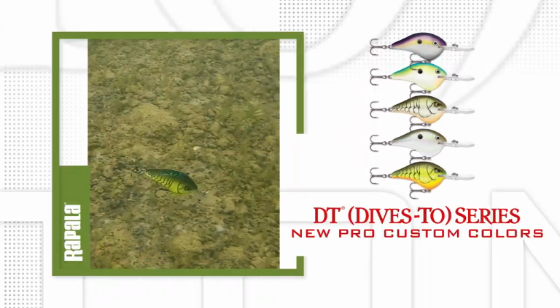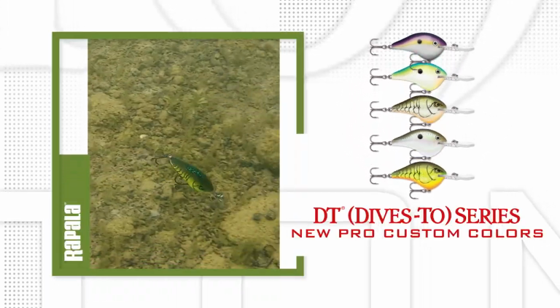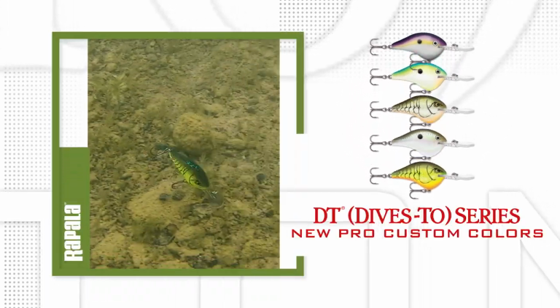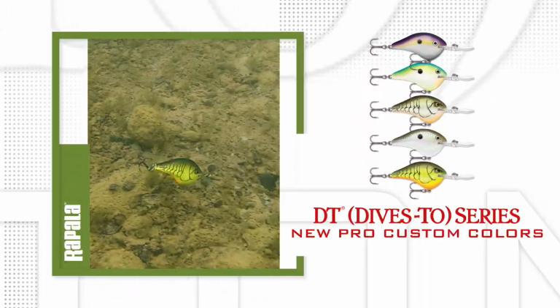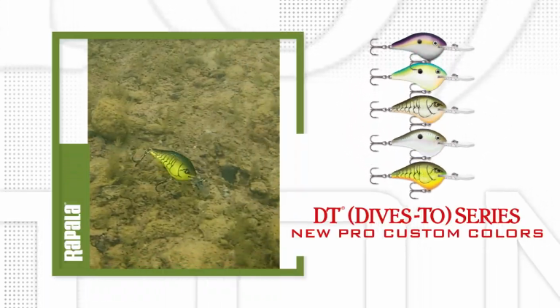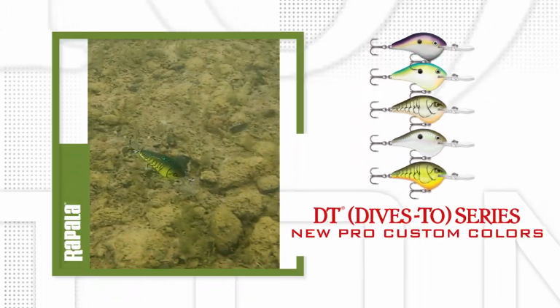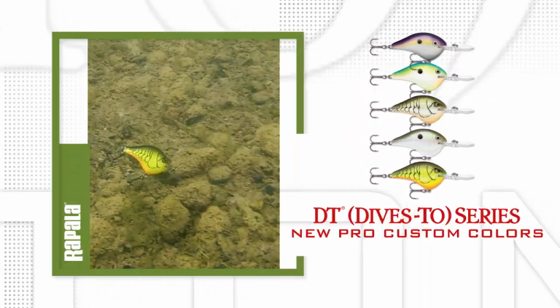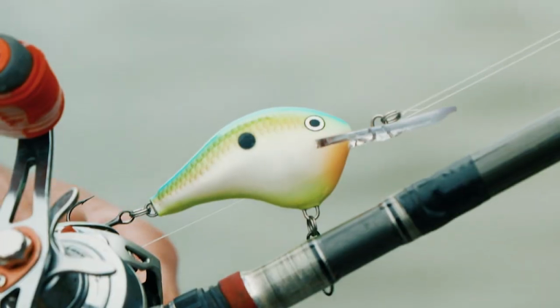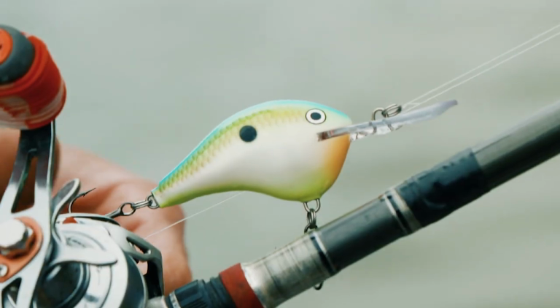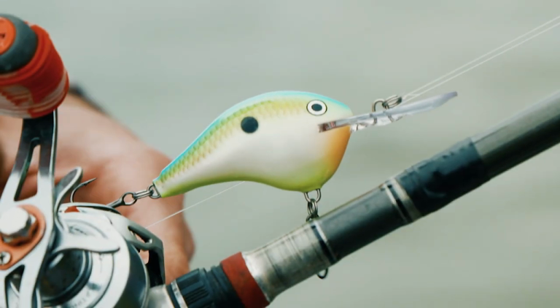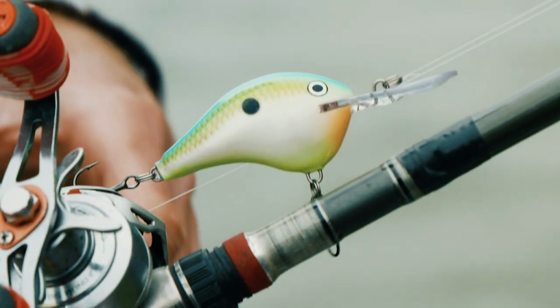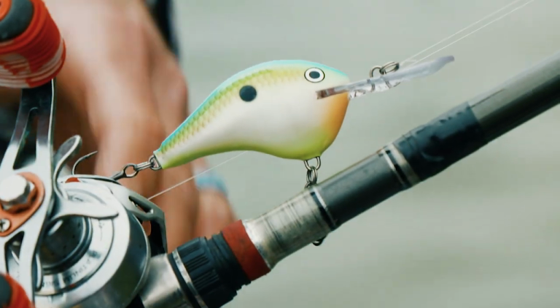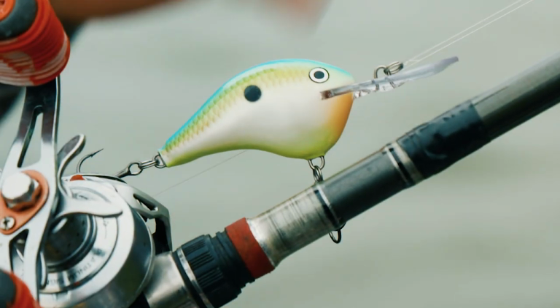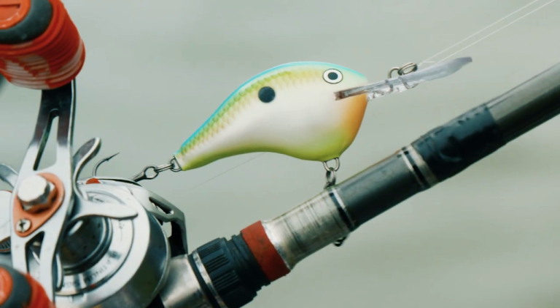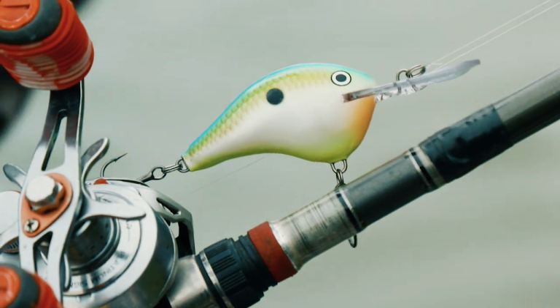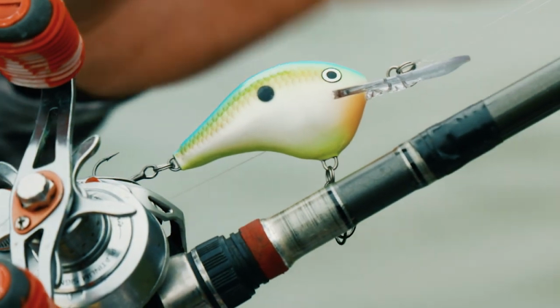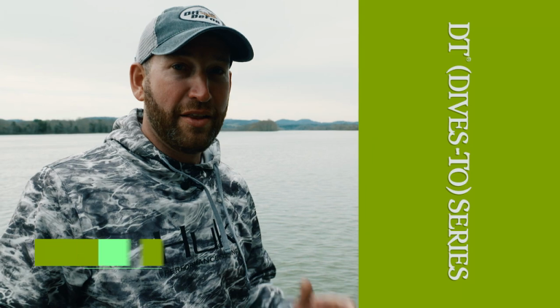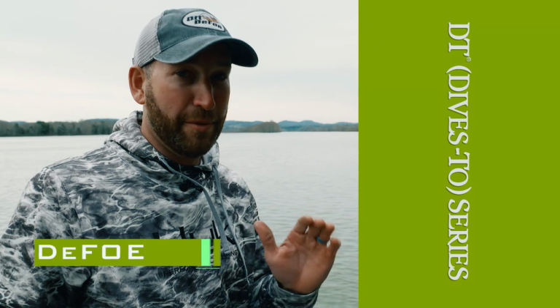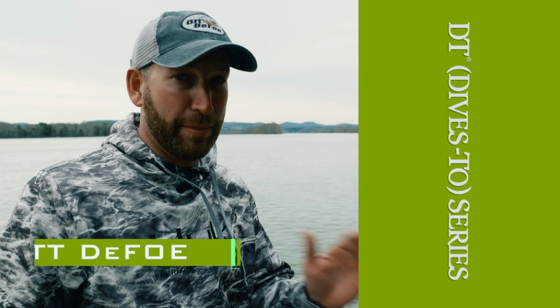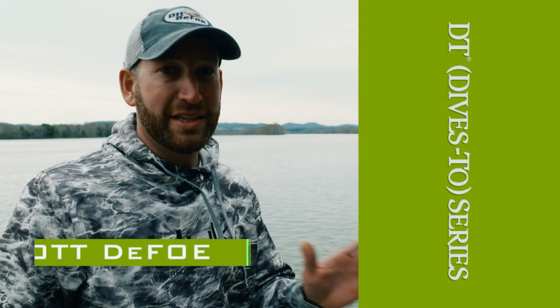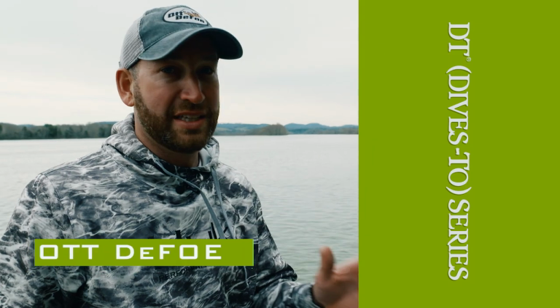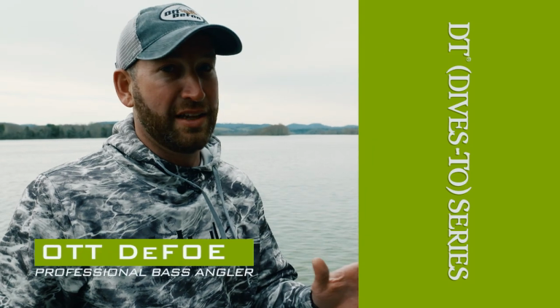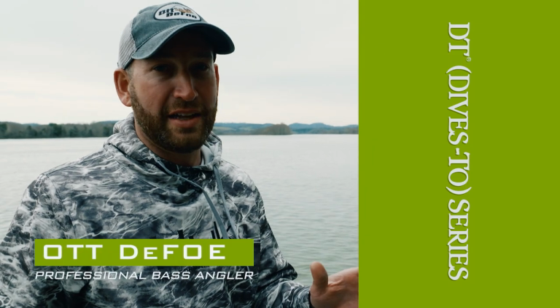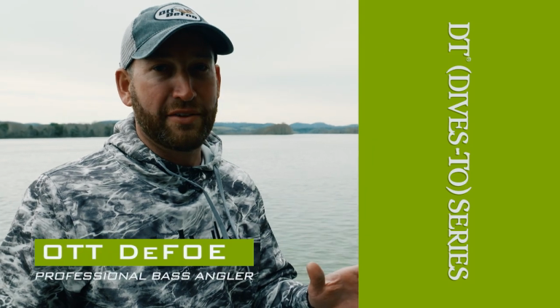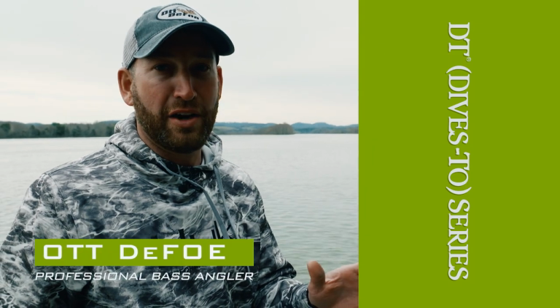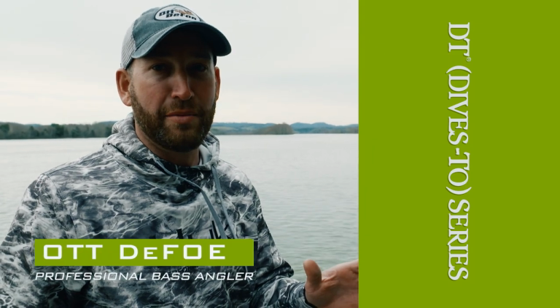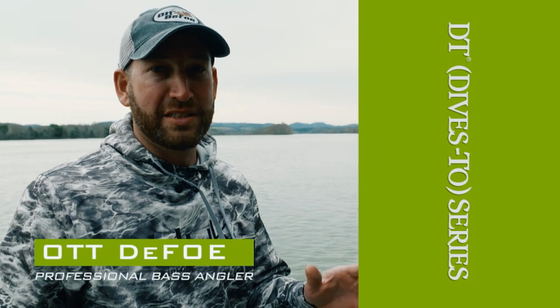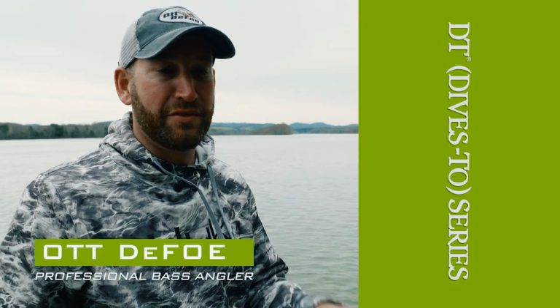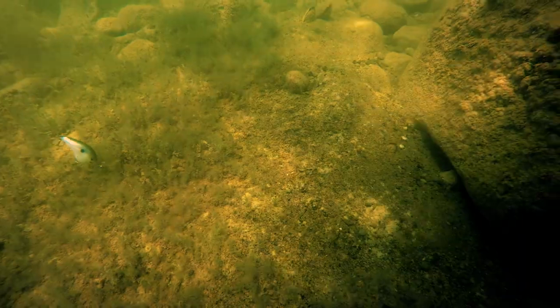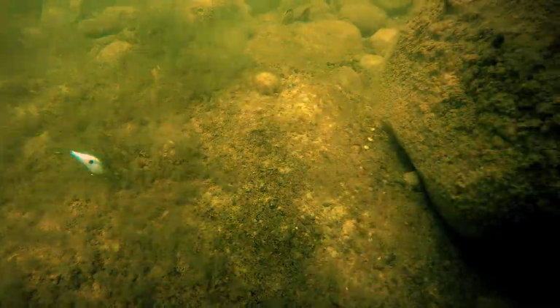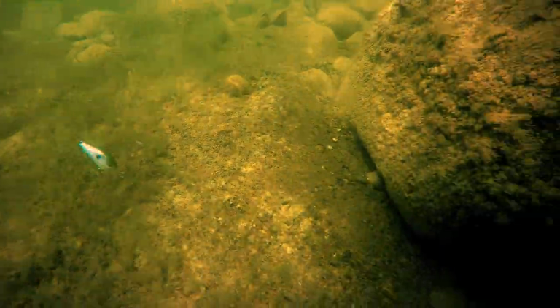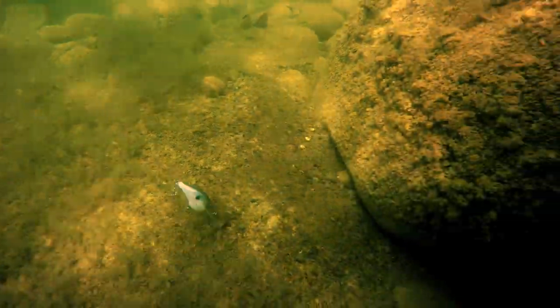DT's won tournaments all across the country — the best-selling line of crankbaits they've got out there.